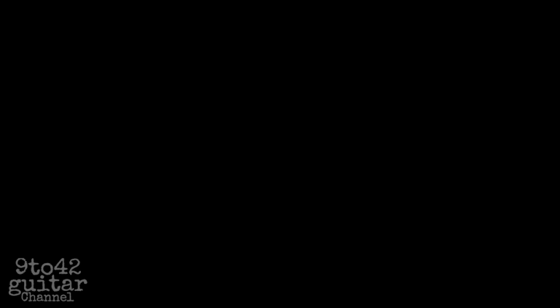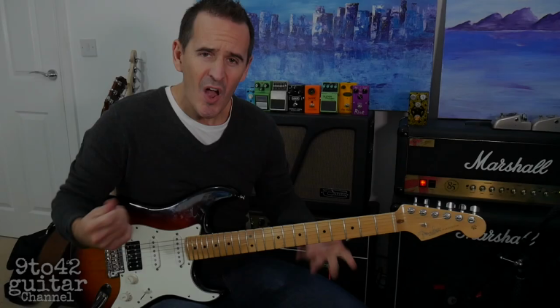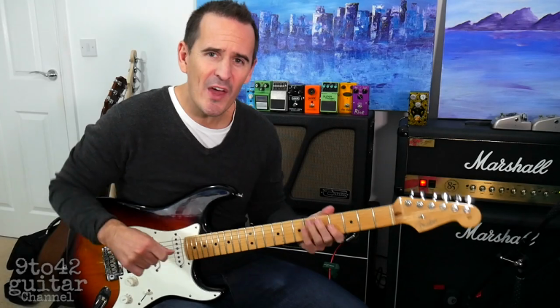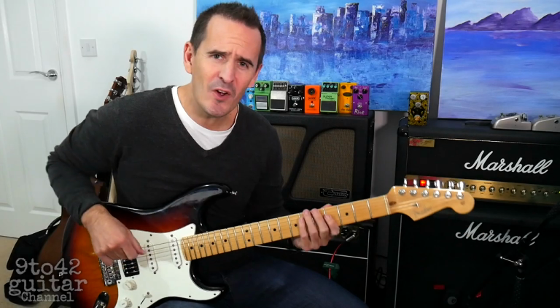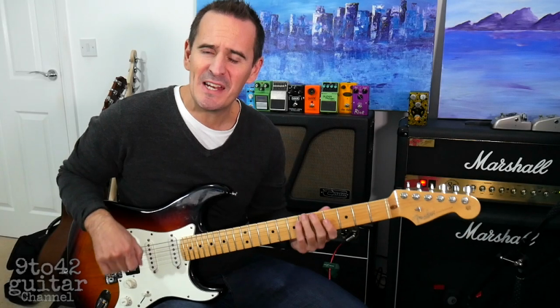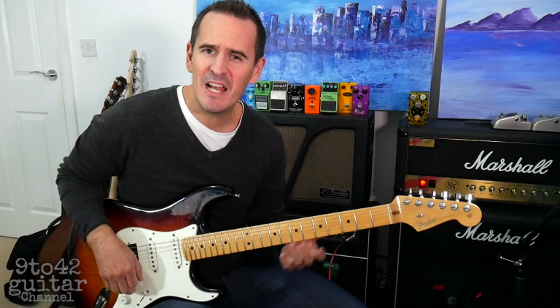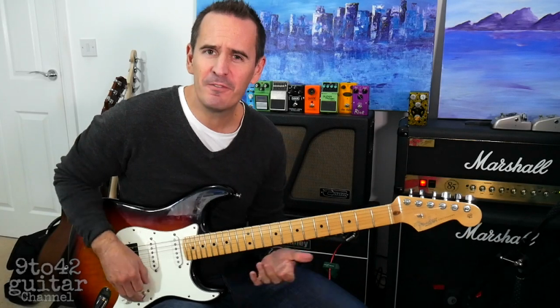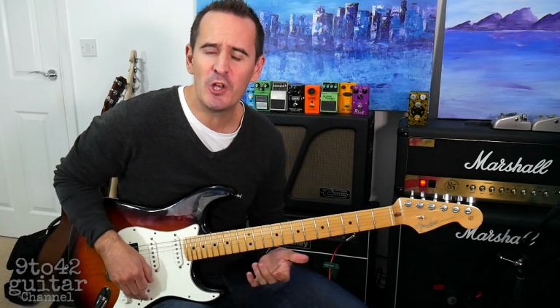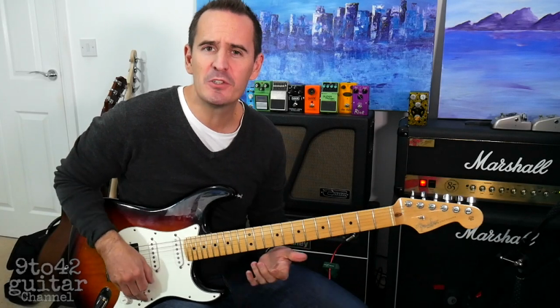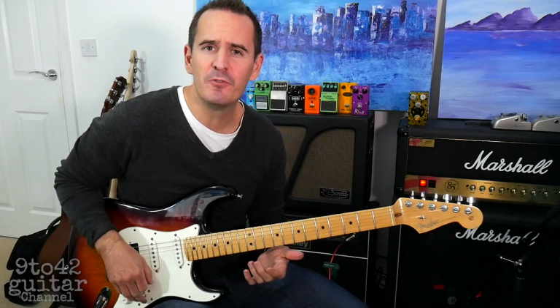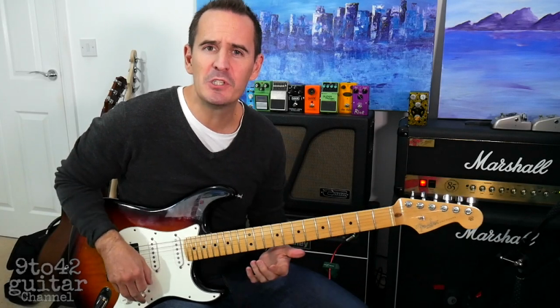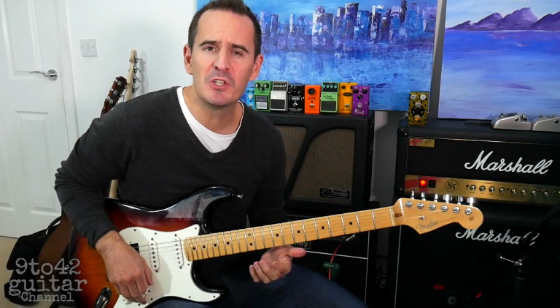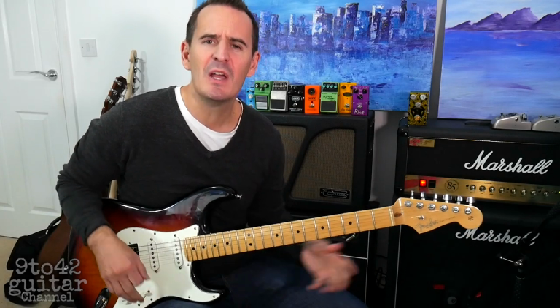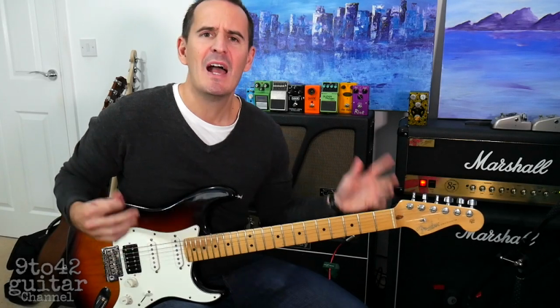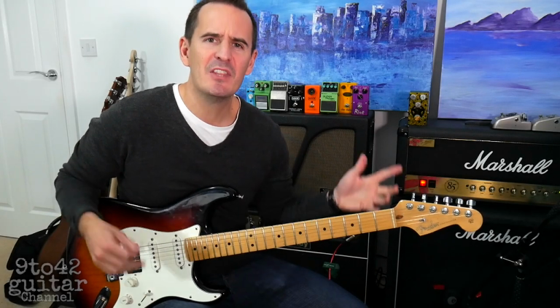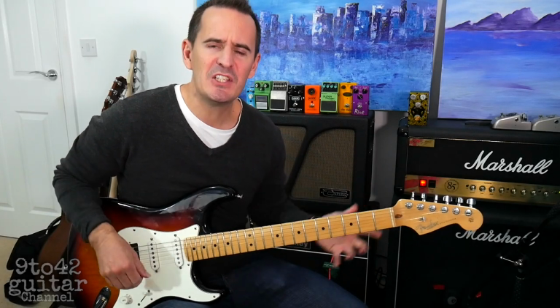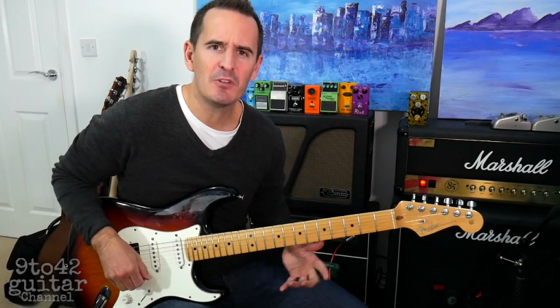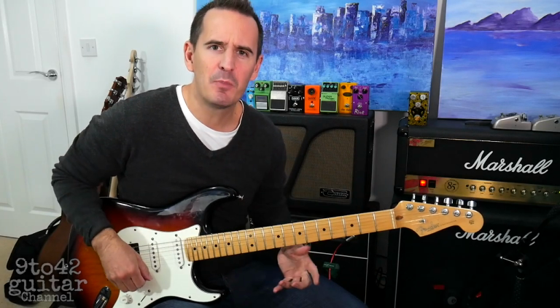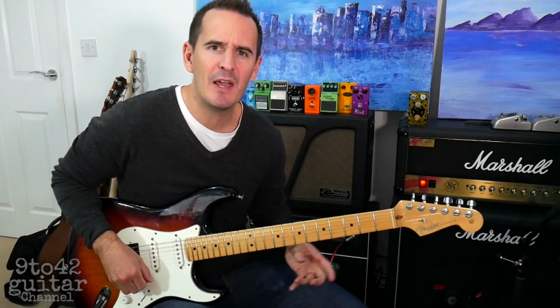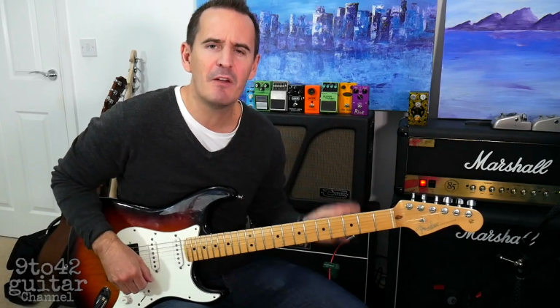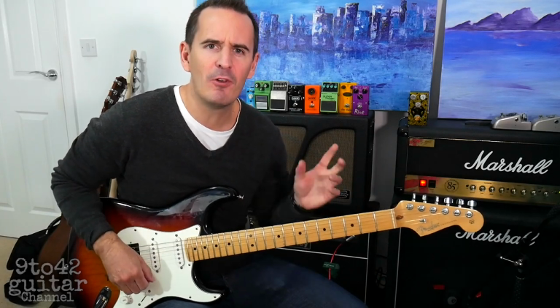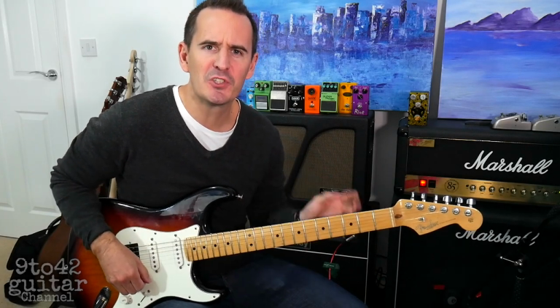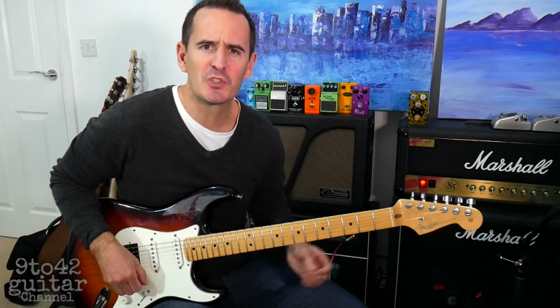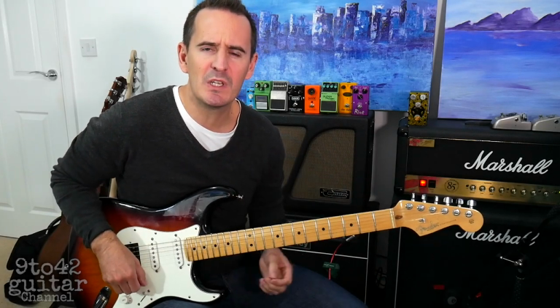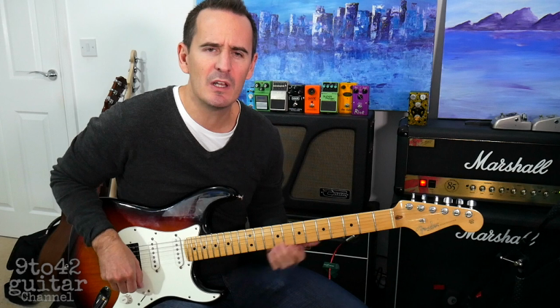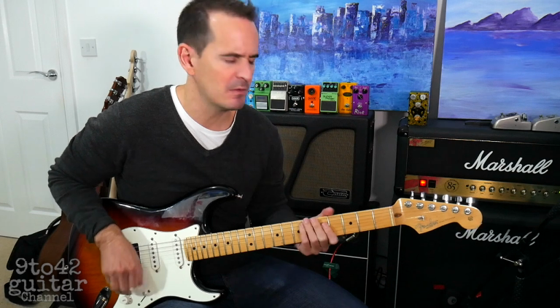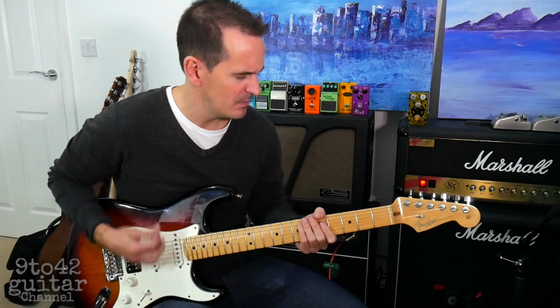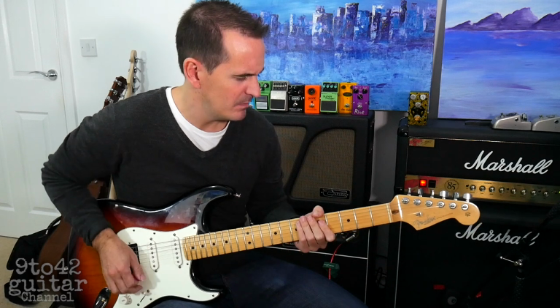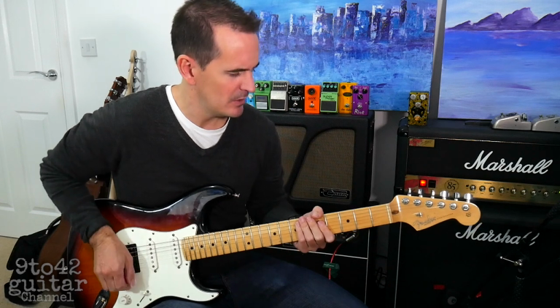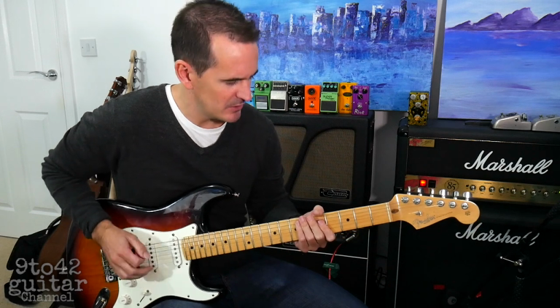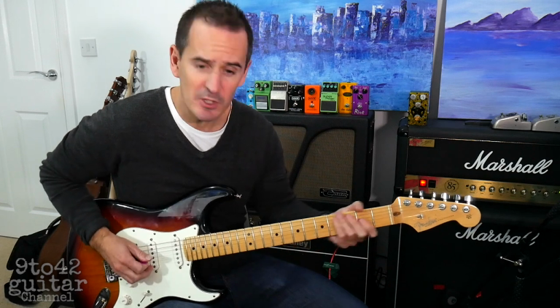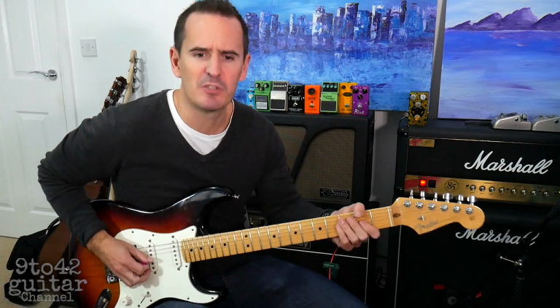Hi there, I'm Andy Hillier for 9 to 42 and this is how to play Floss Squeaky Clean. Sounds like this.